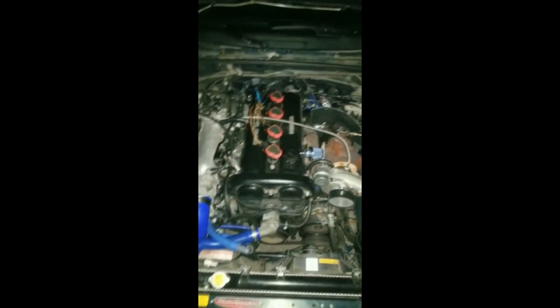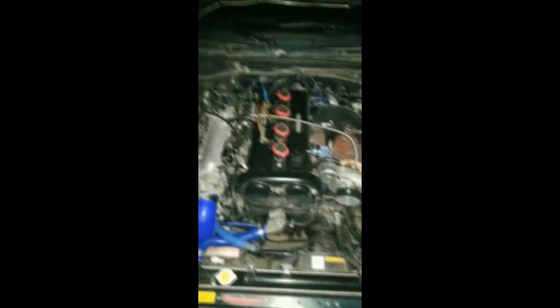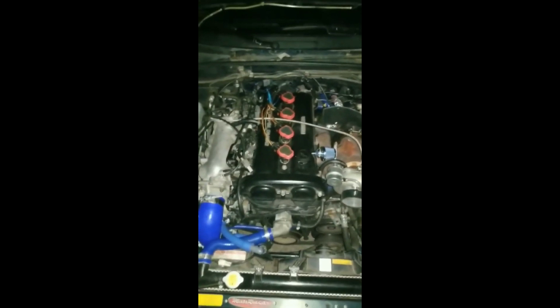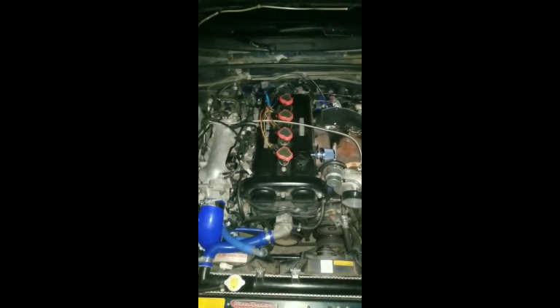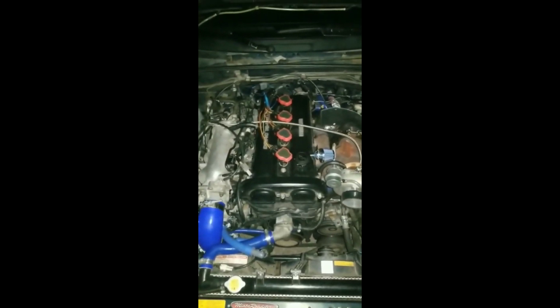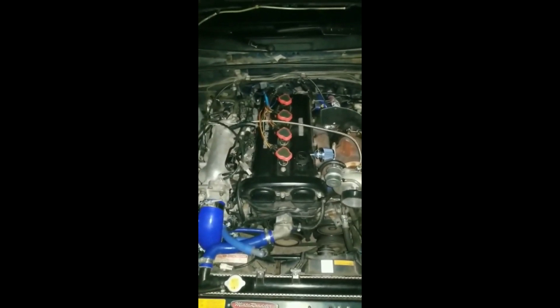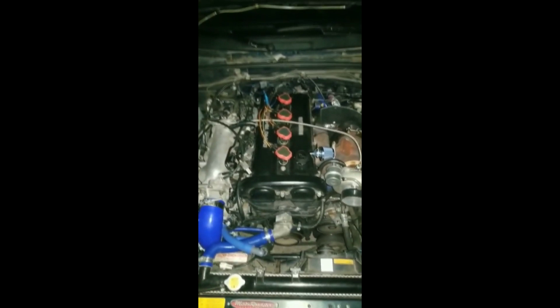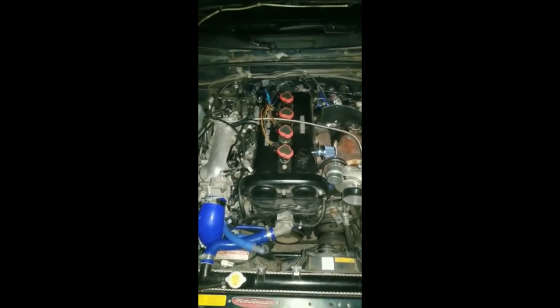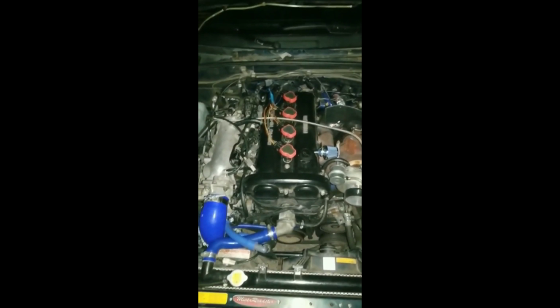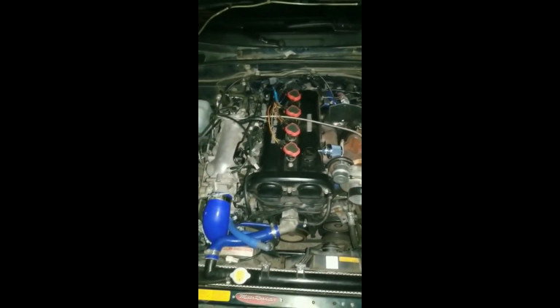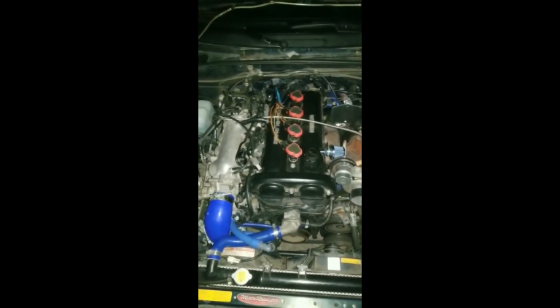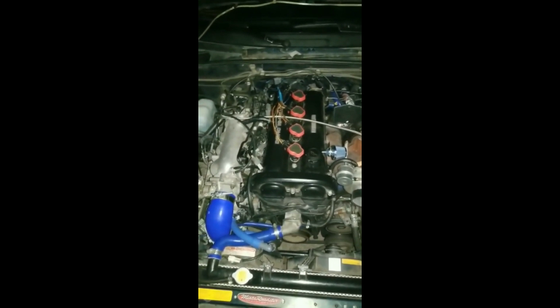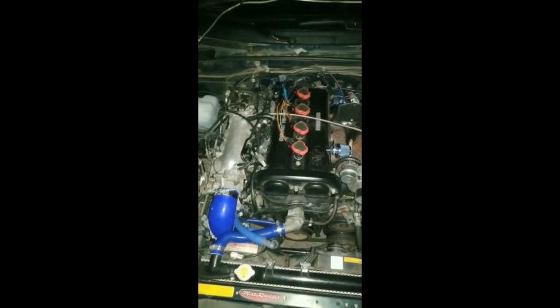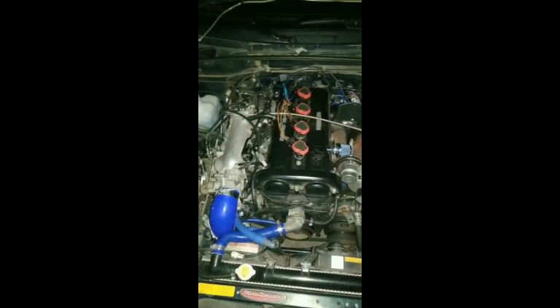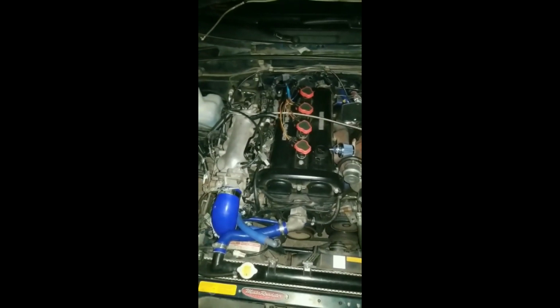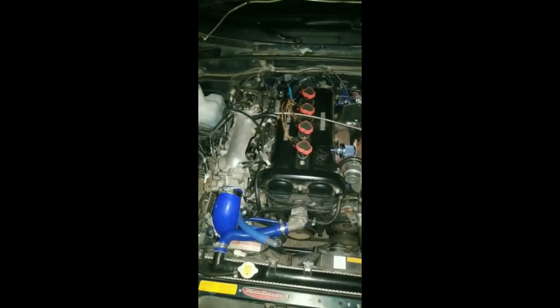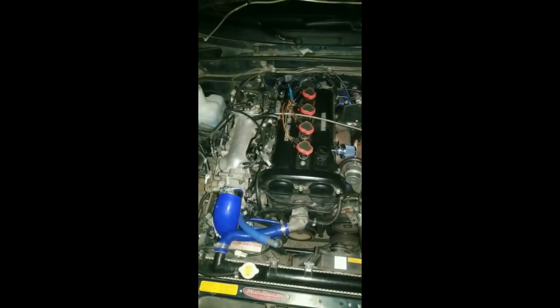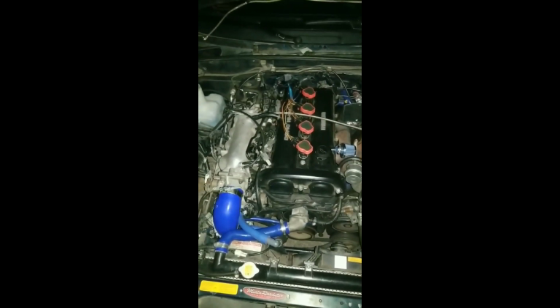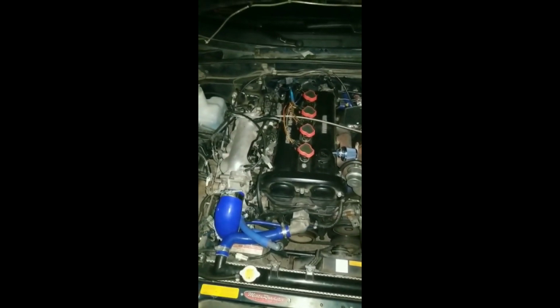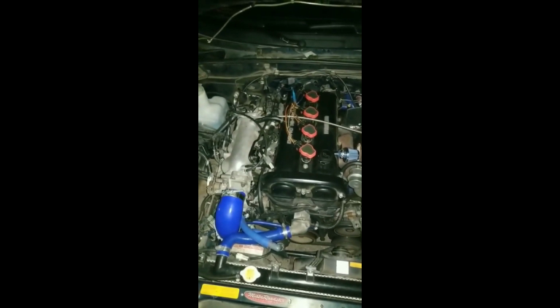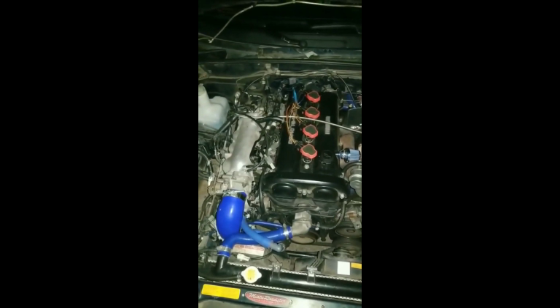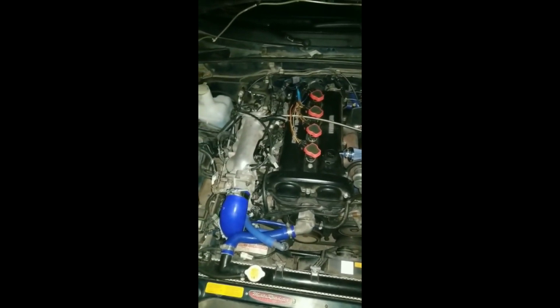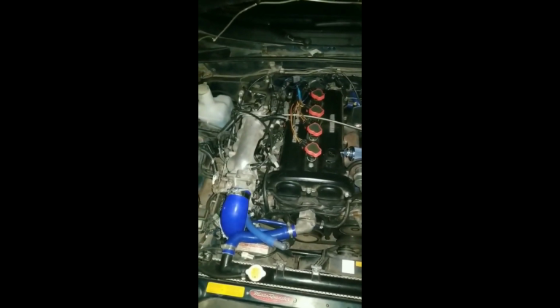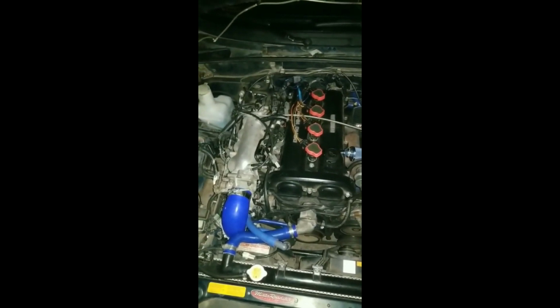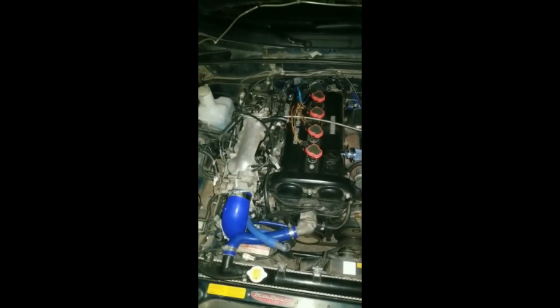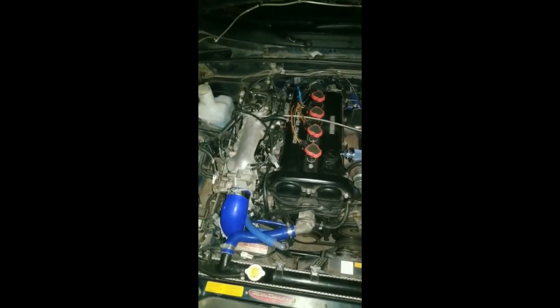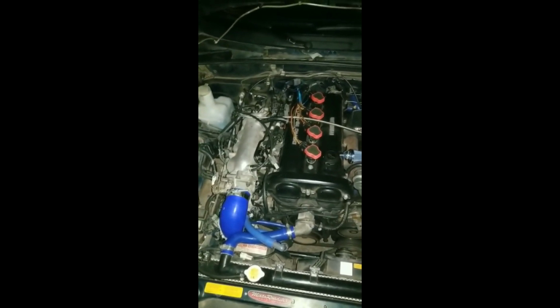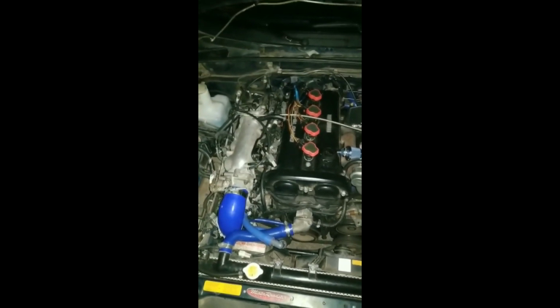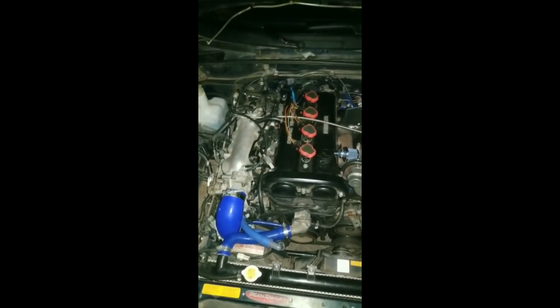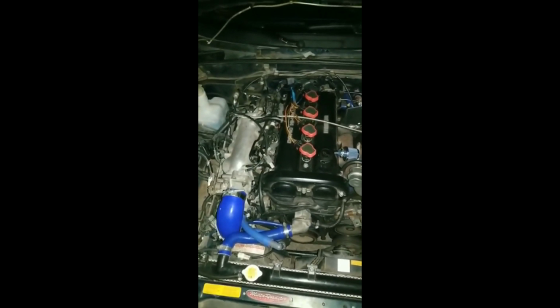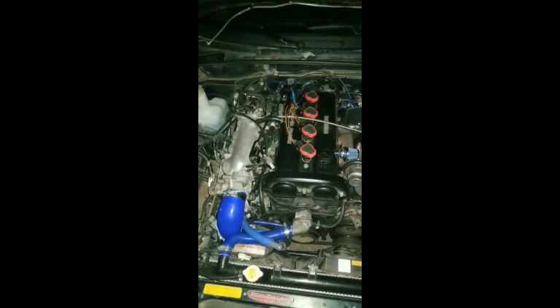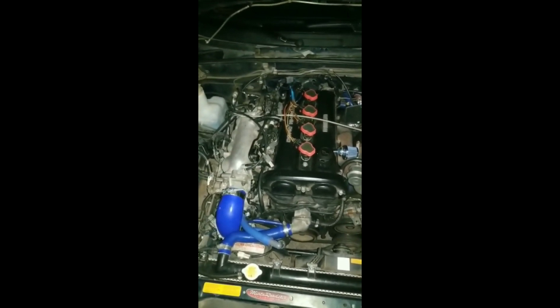It does actually idle a lot better. It used to backfire because it was going up and down - but now it's really good.